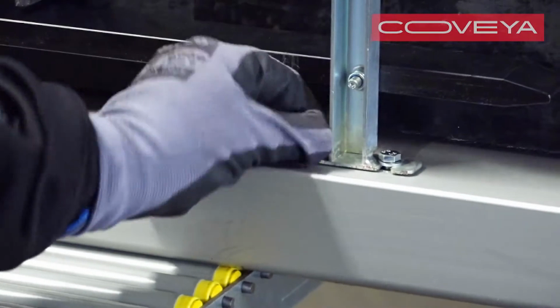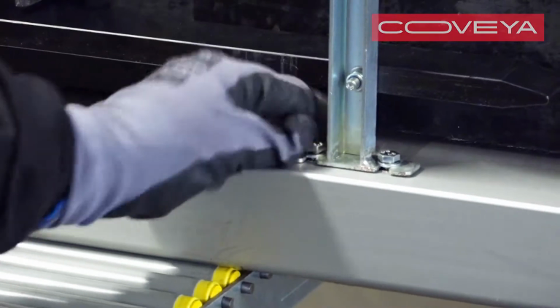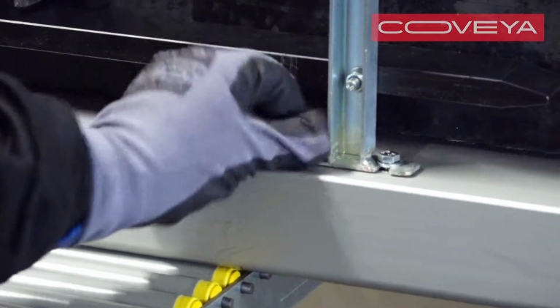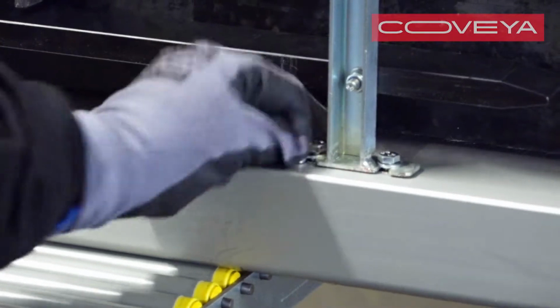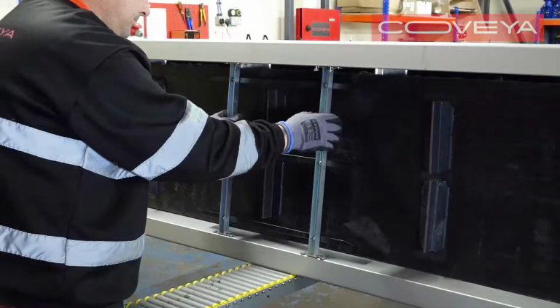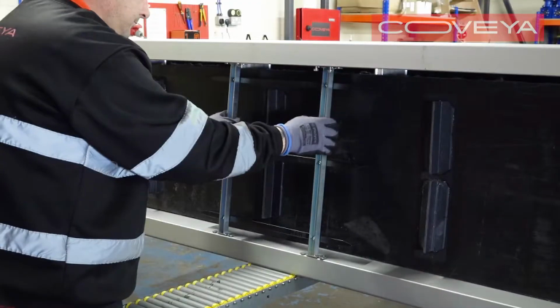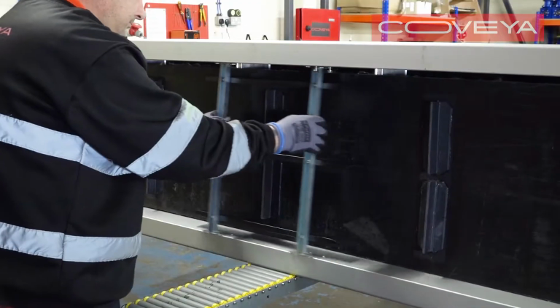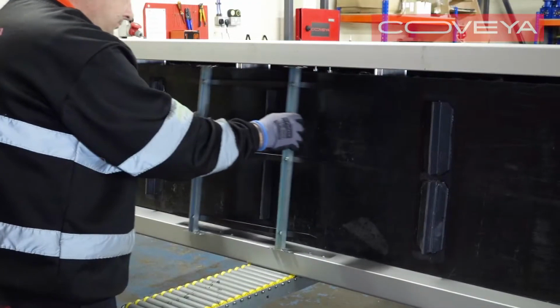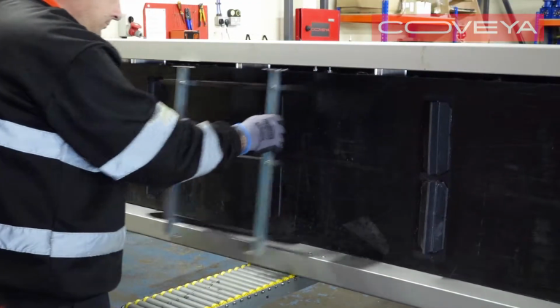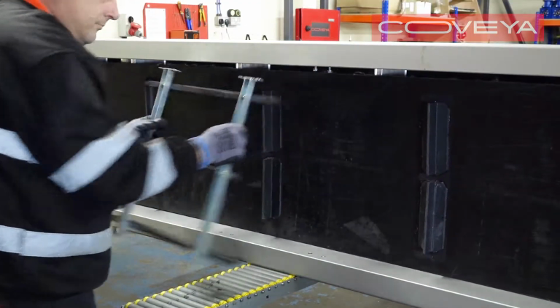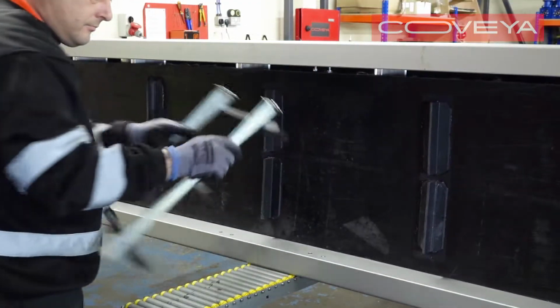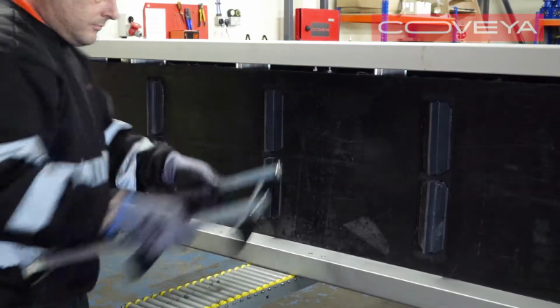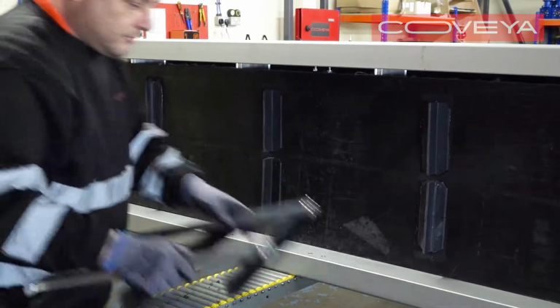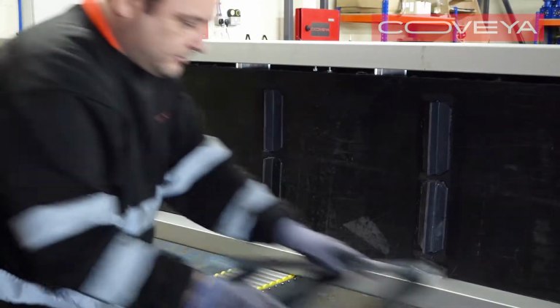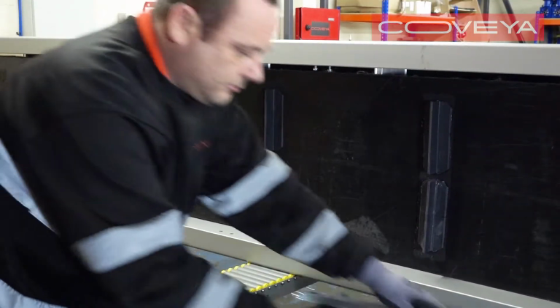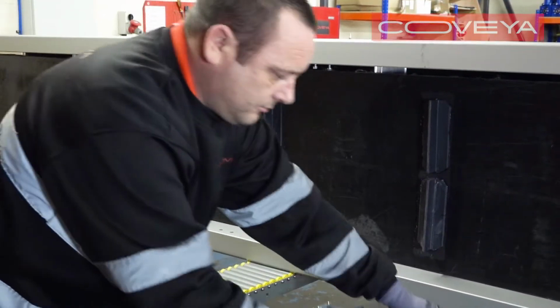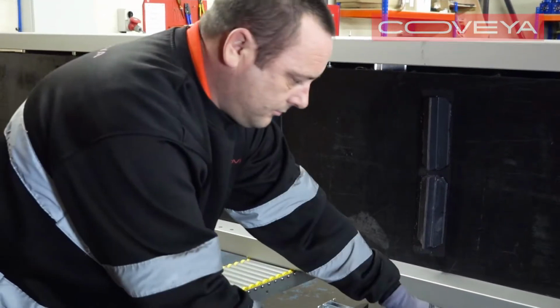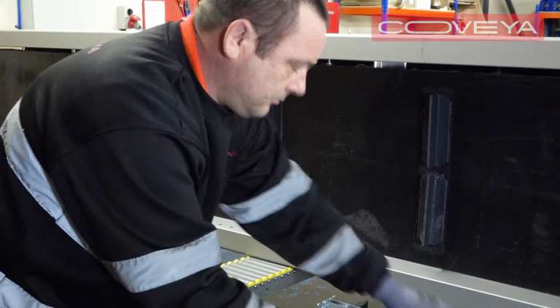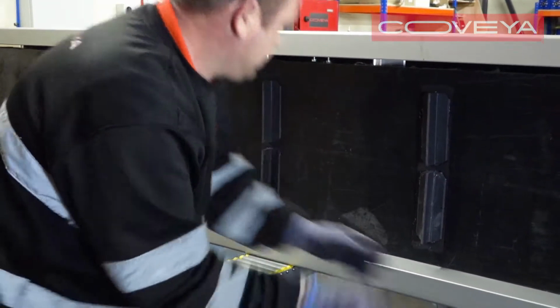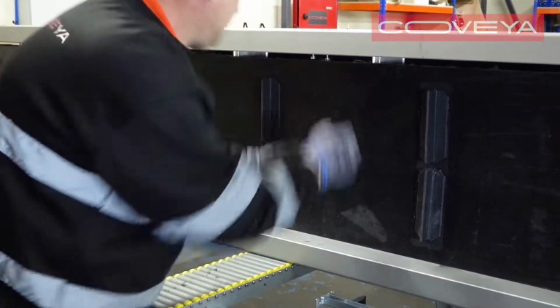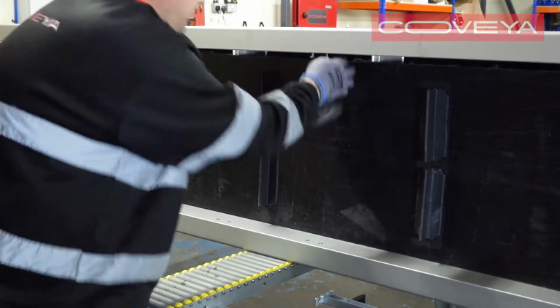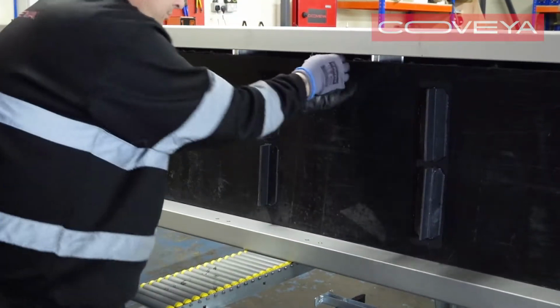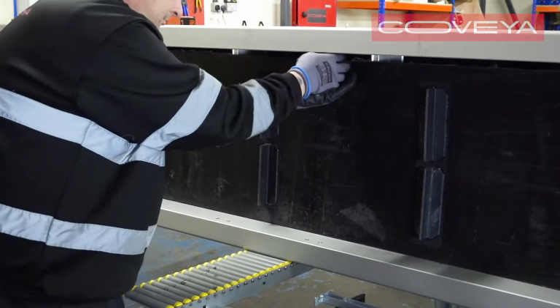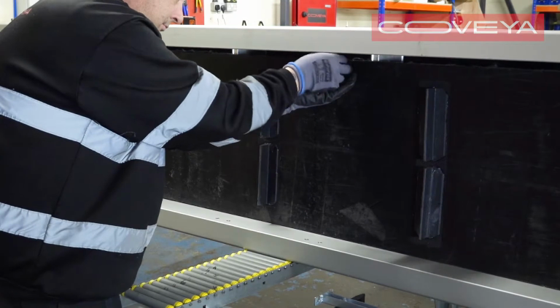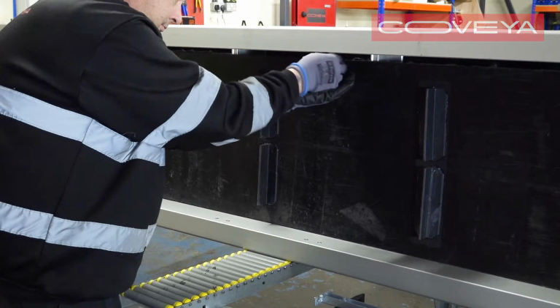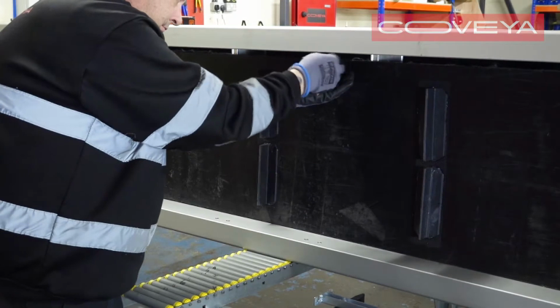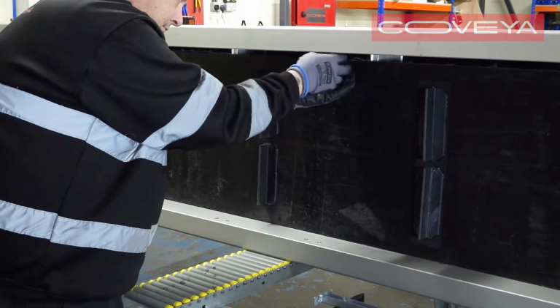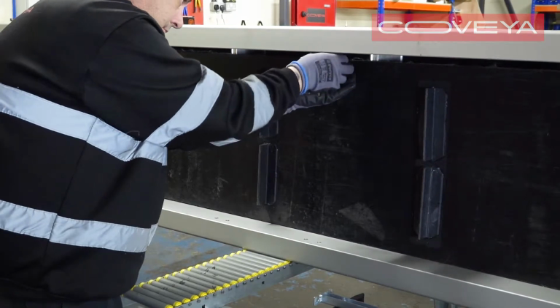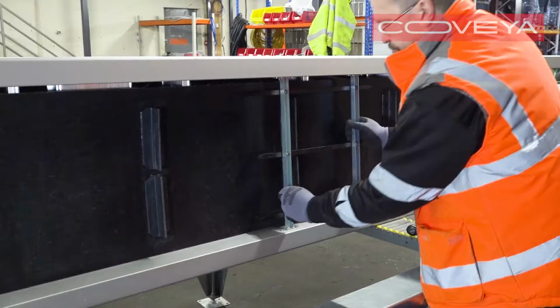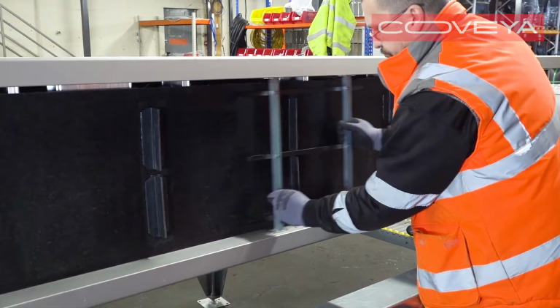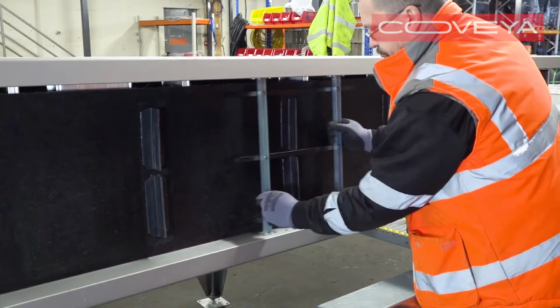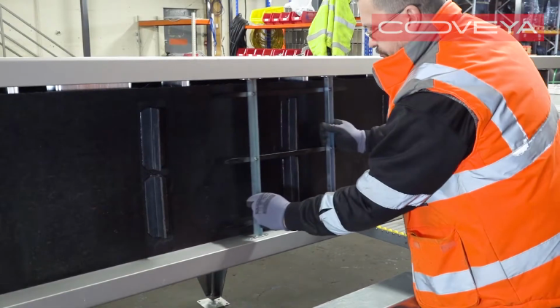Lift the external scrapers off the frame and remove the clinch nuts.